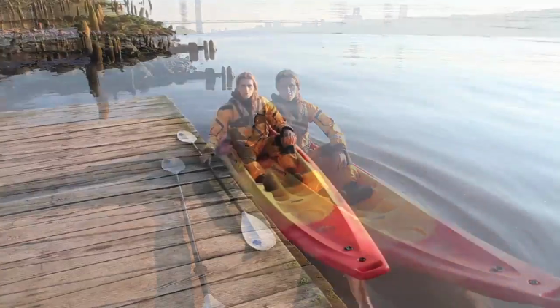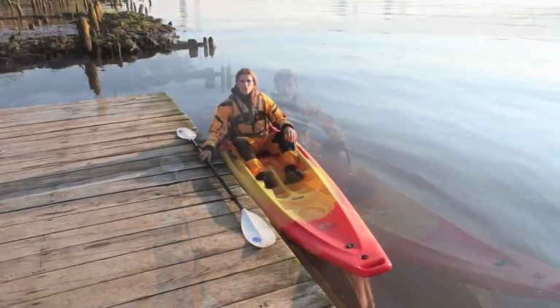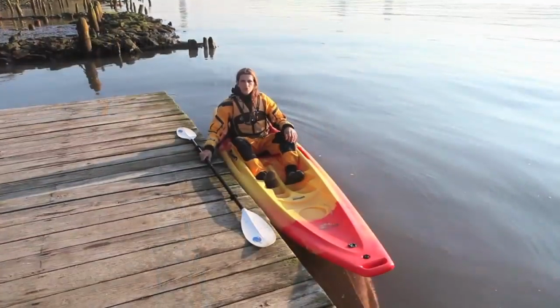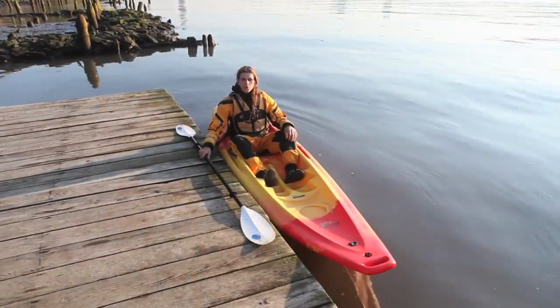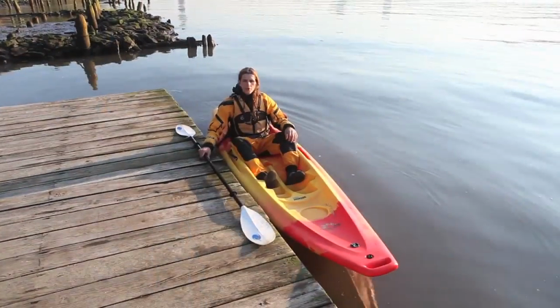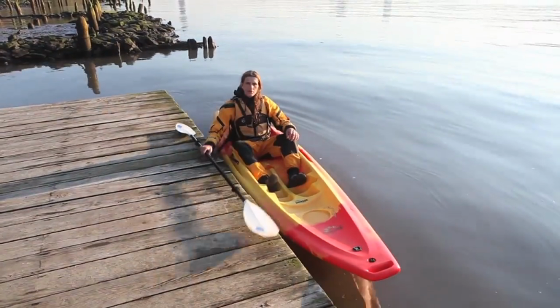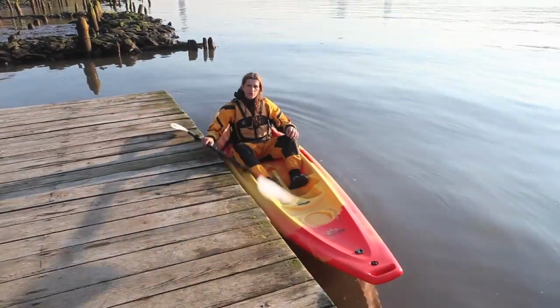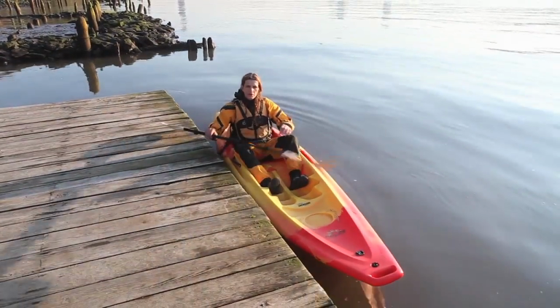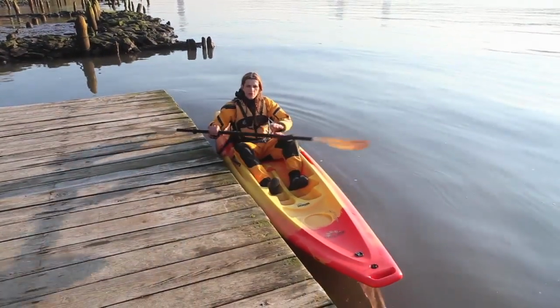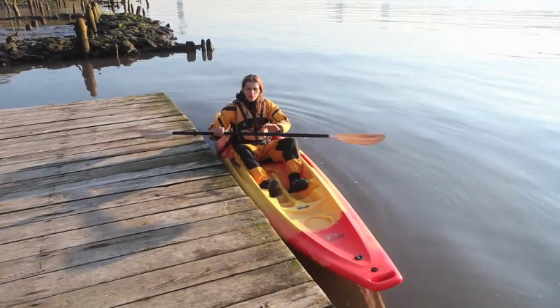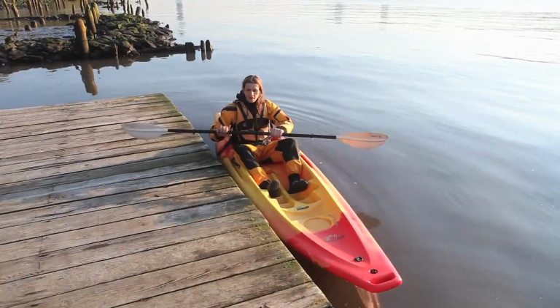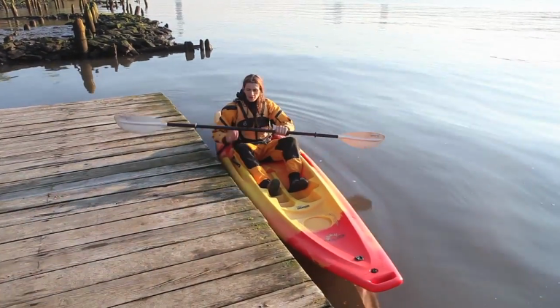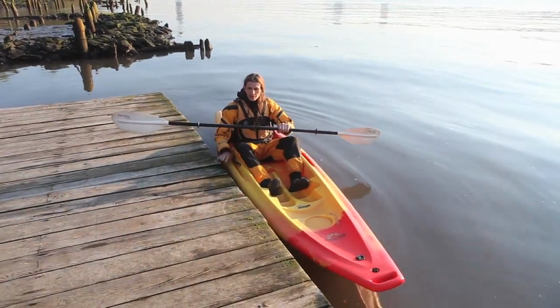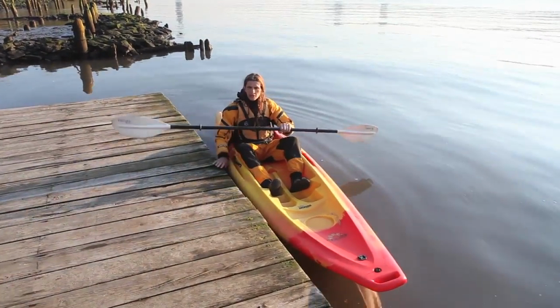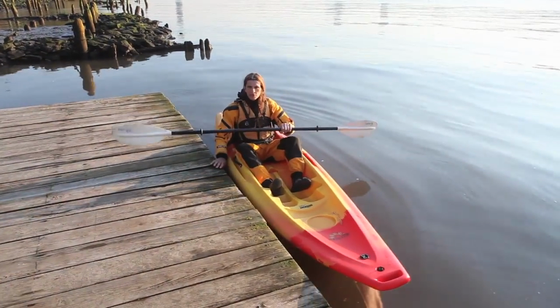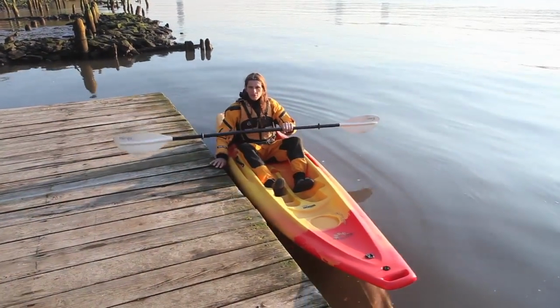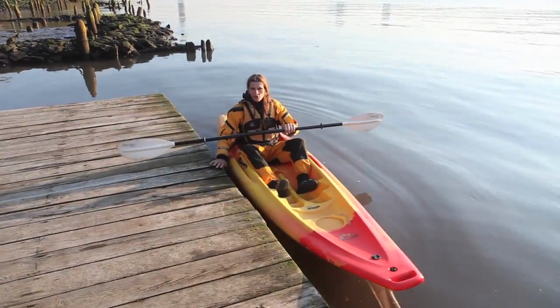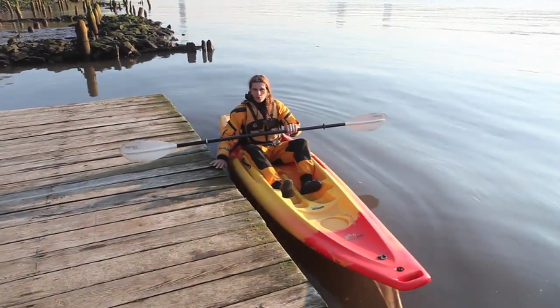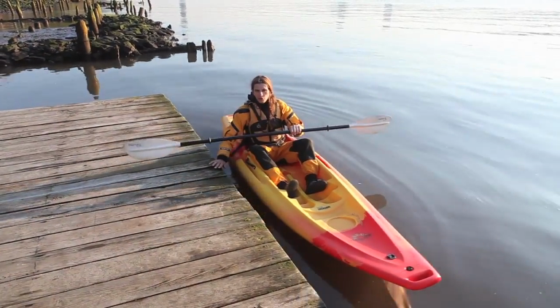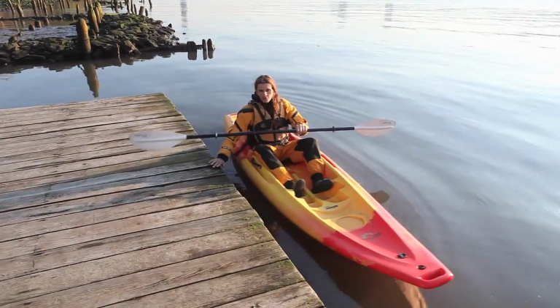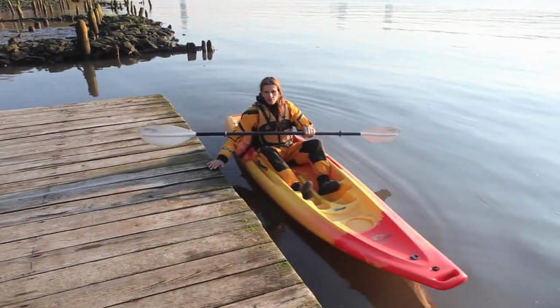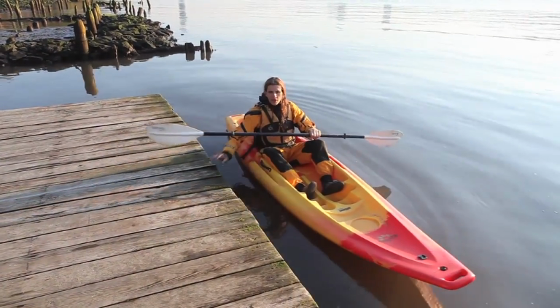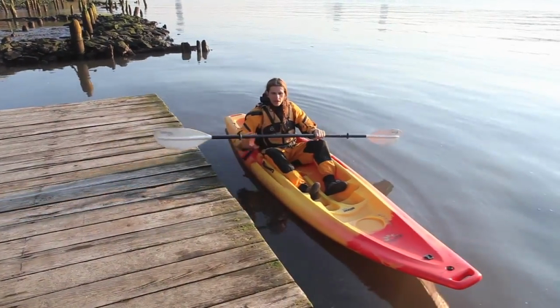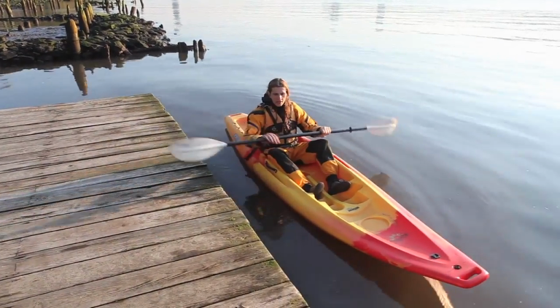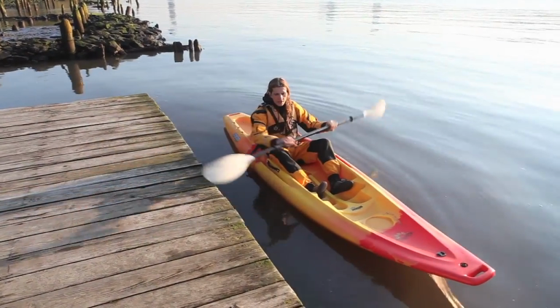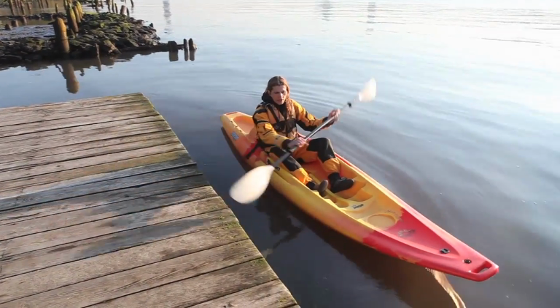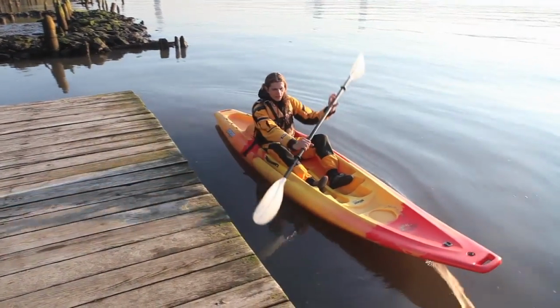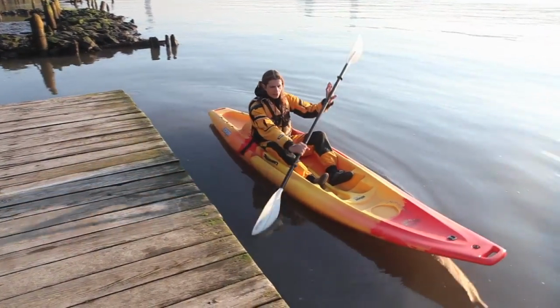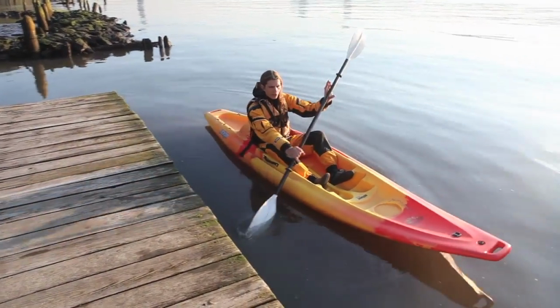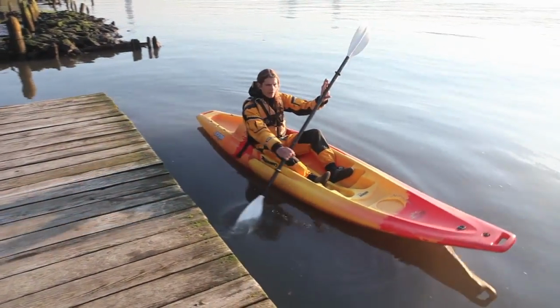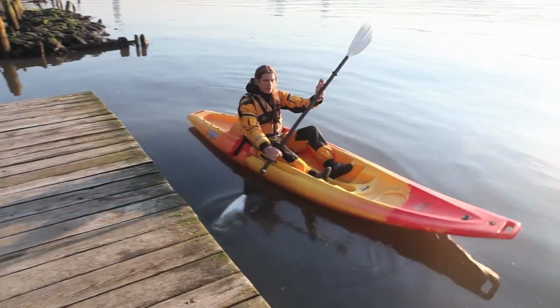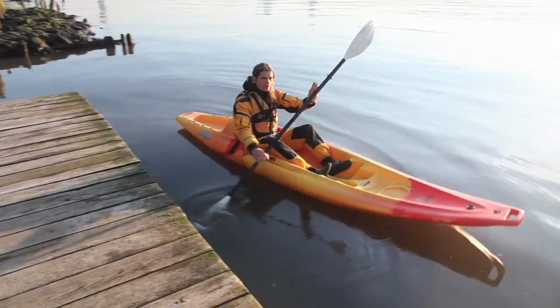Once you're in the boat, grab your paddle, give yourself a little push from the dock, and start paddling.